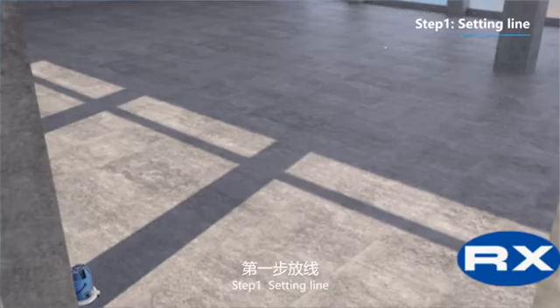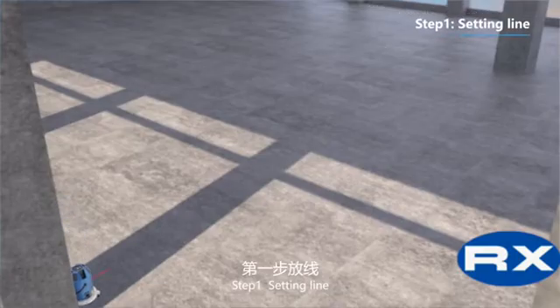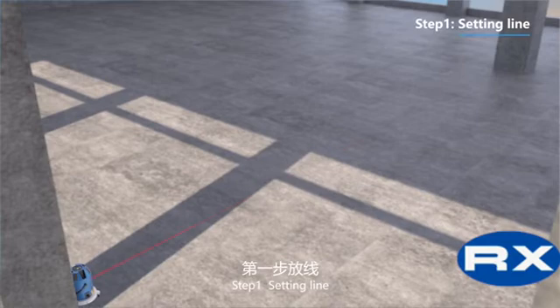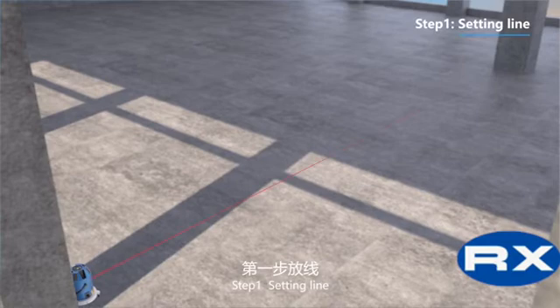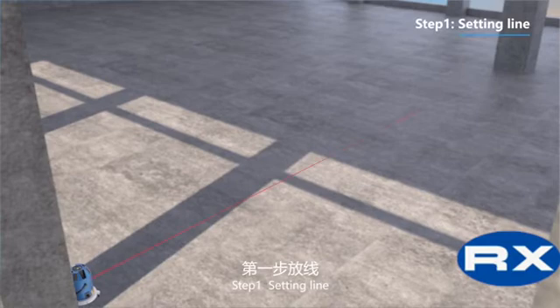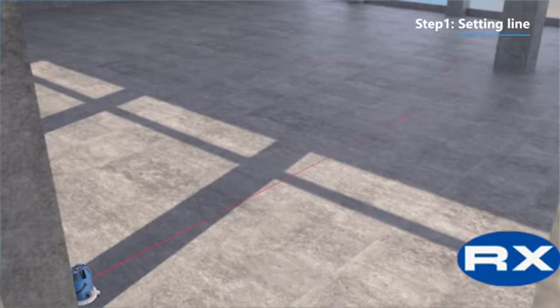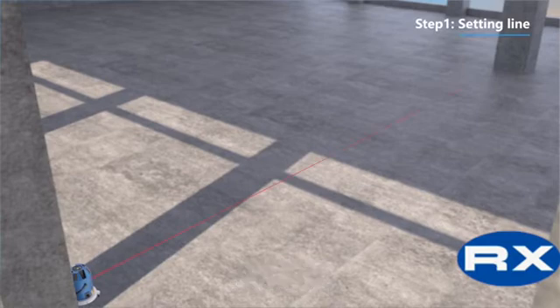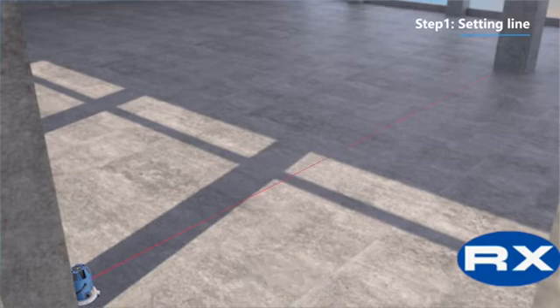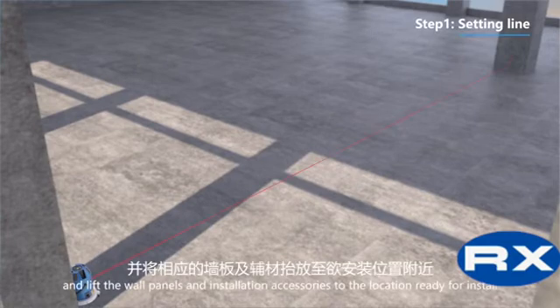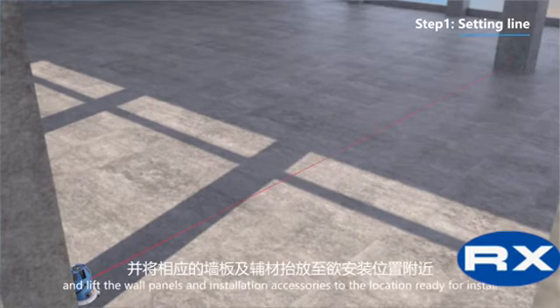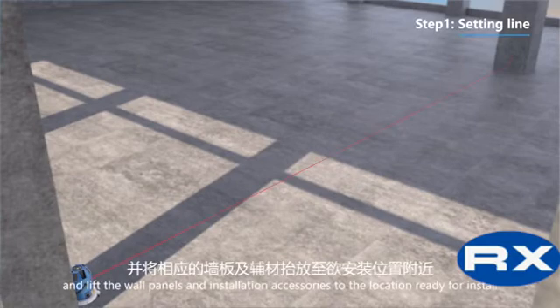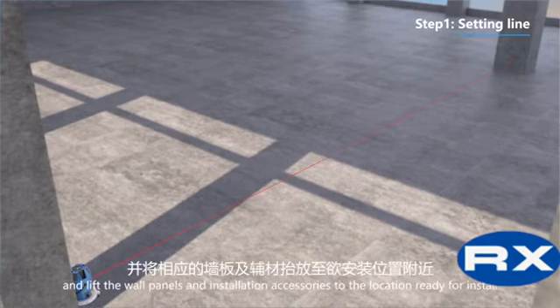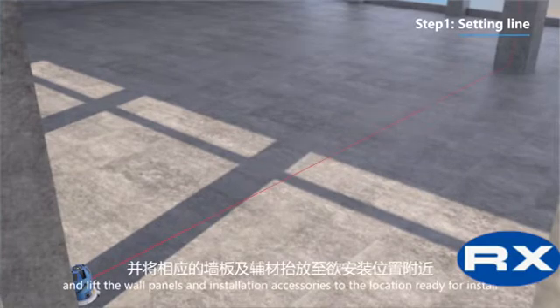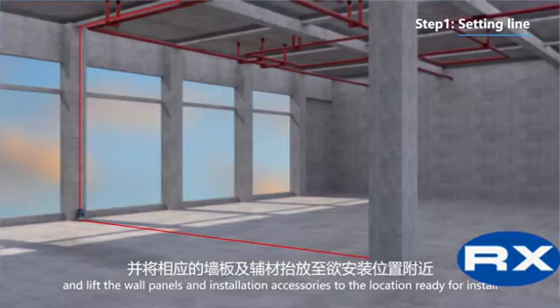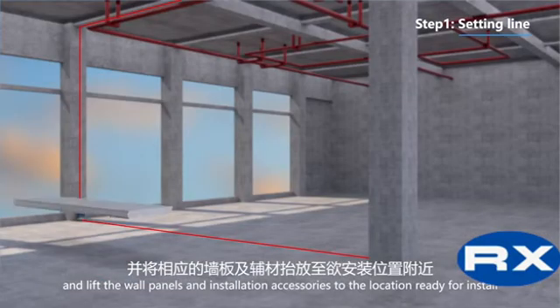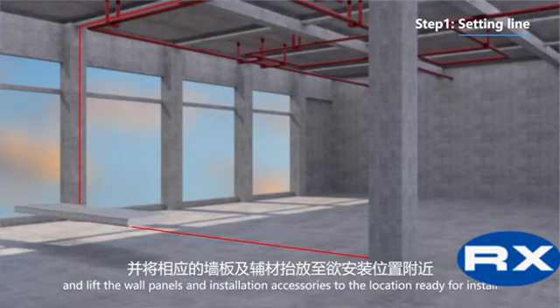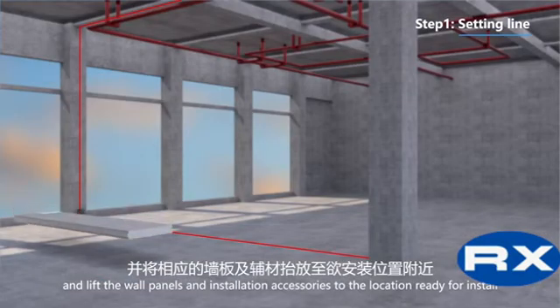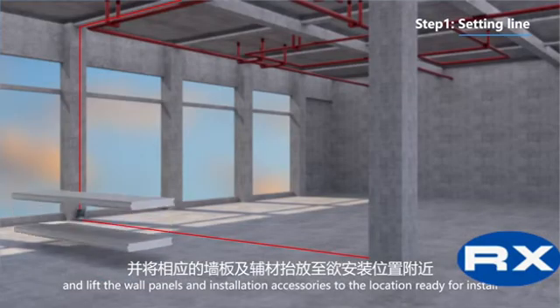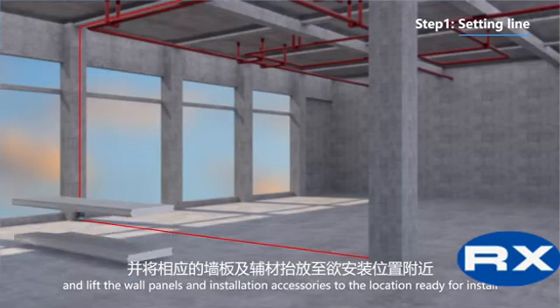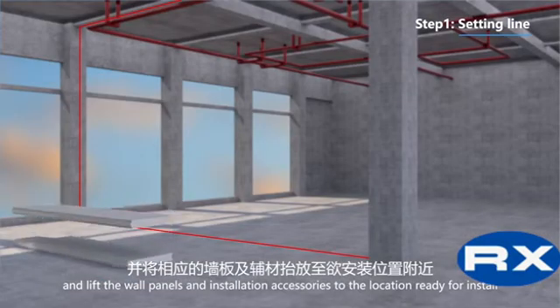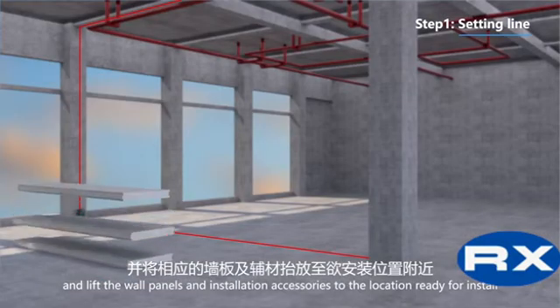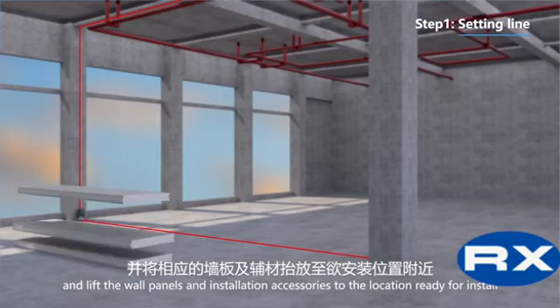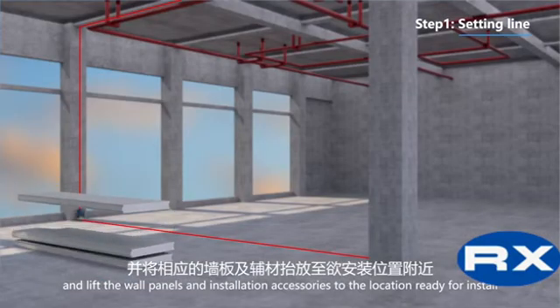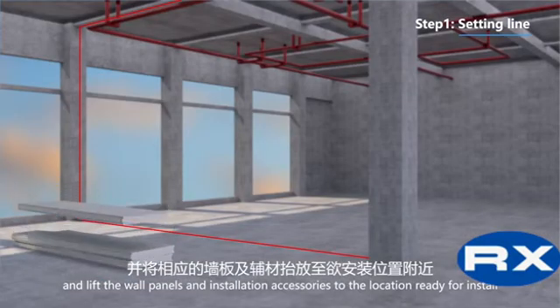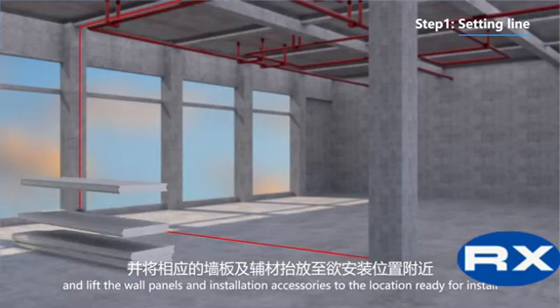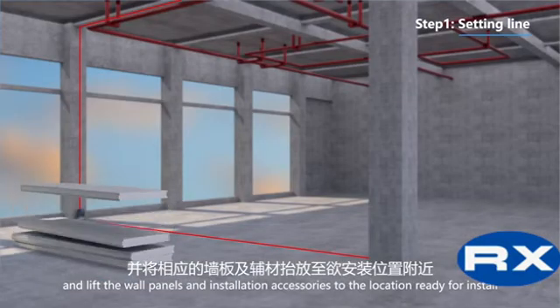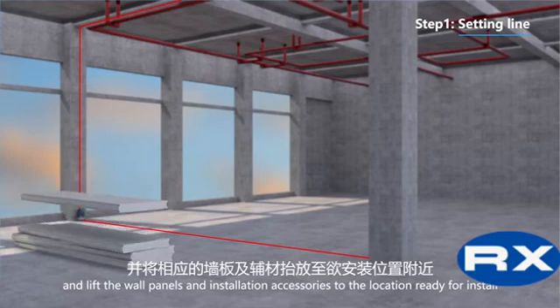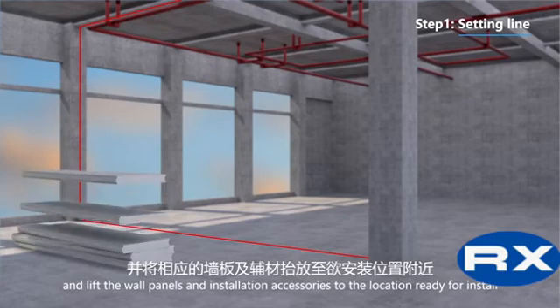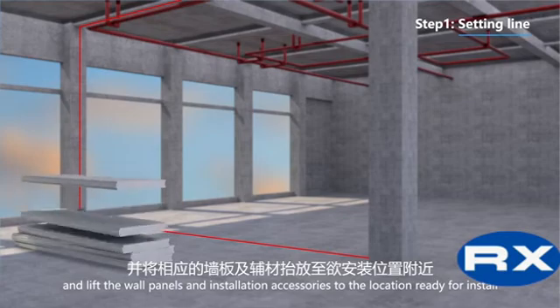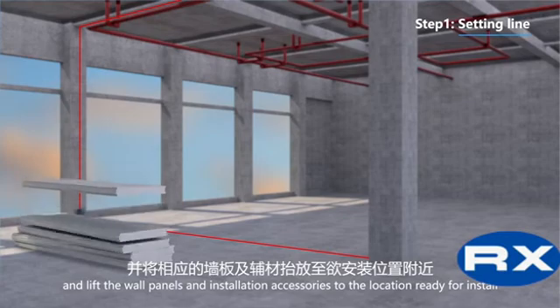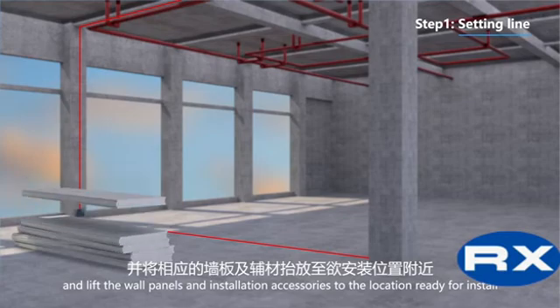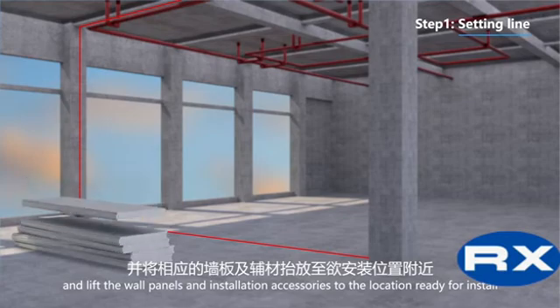Step 1: Setting up. Lift the wall panels and installation accessories to the location ready for installation.